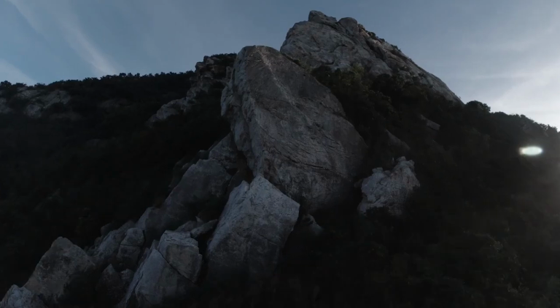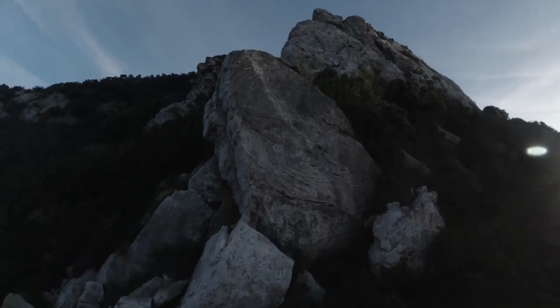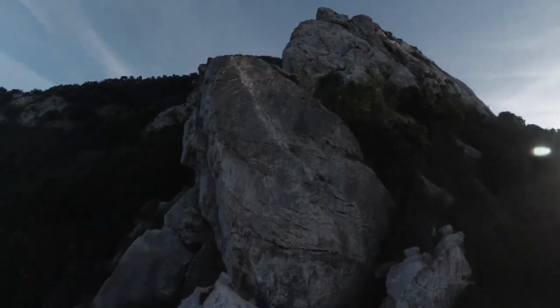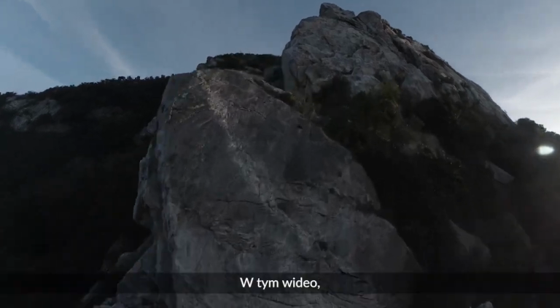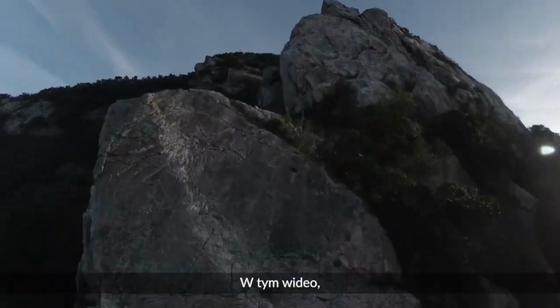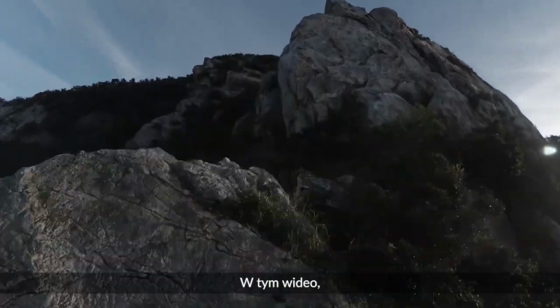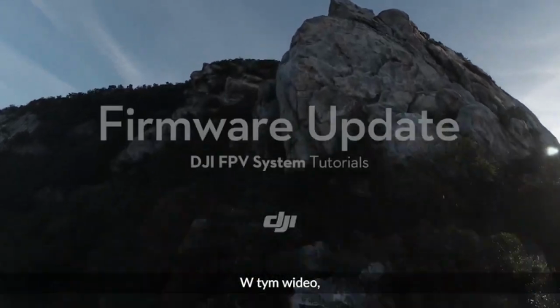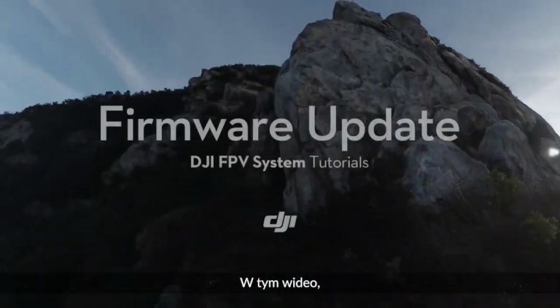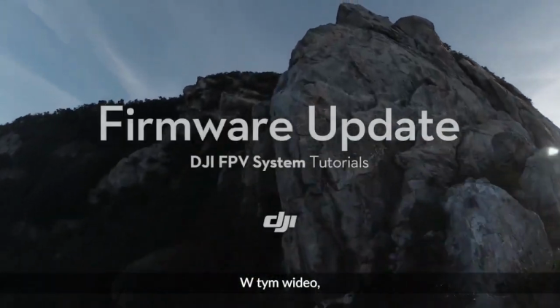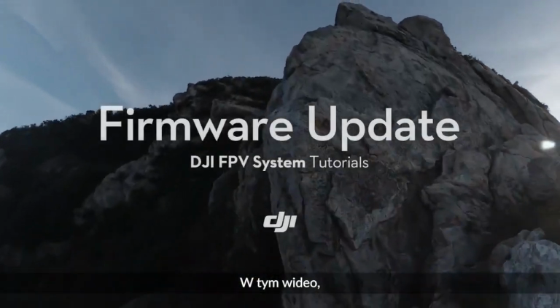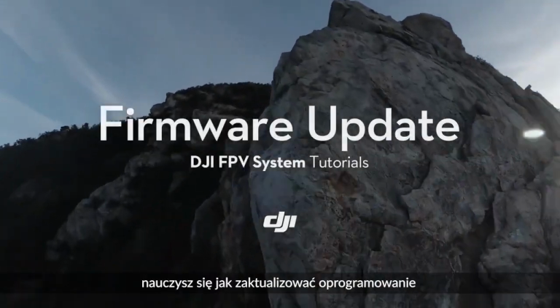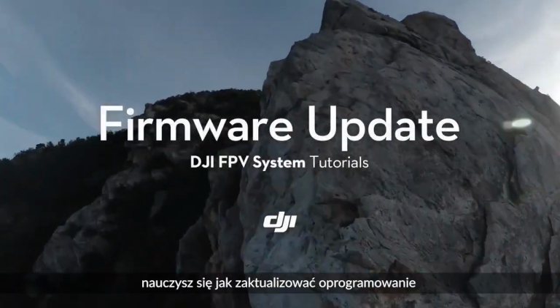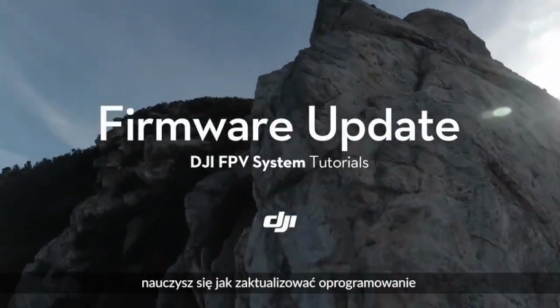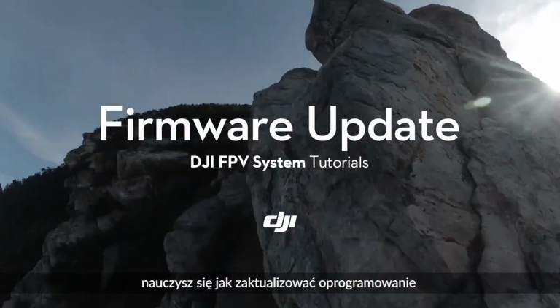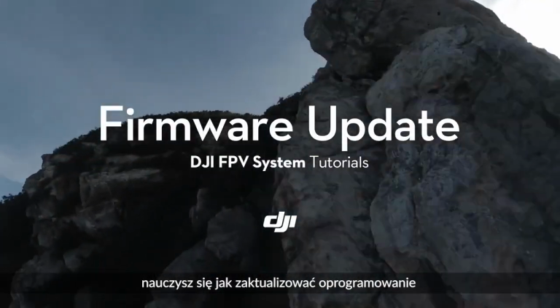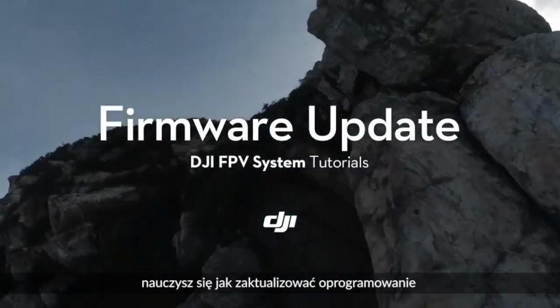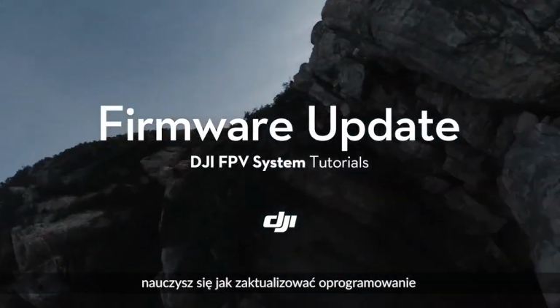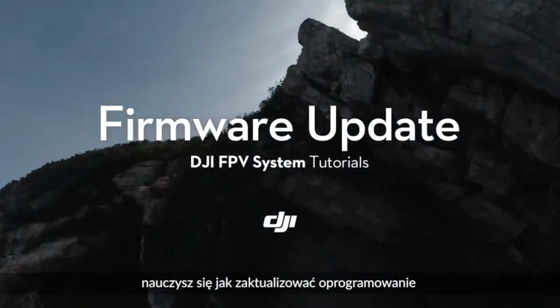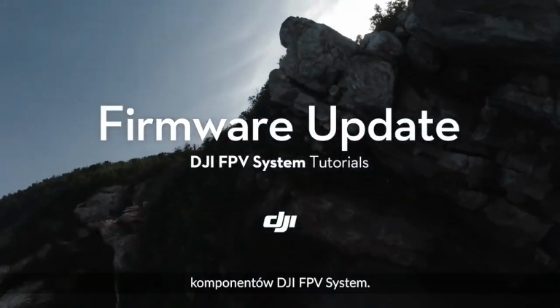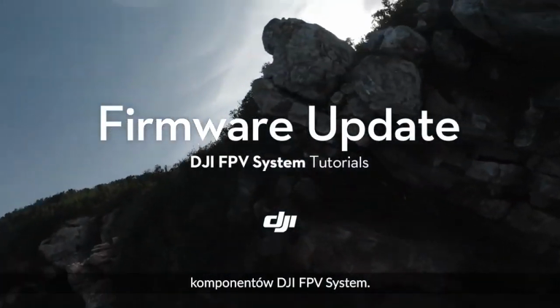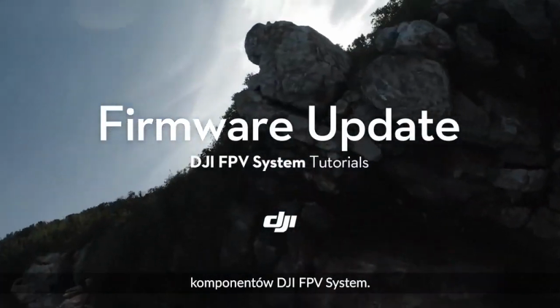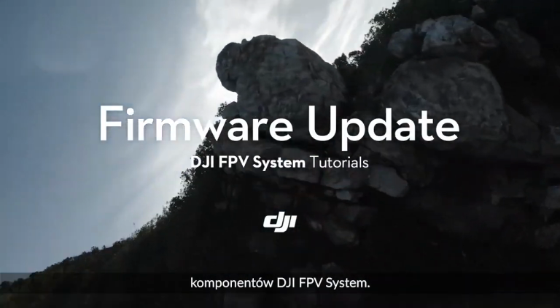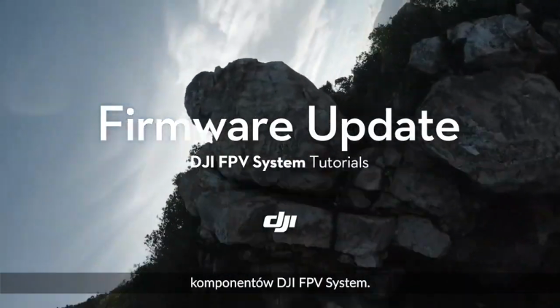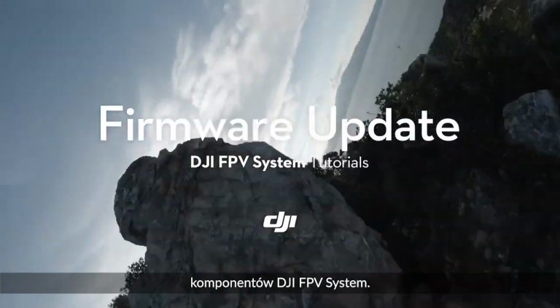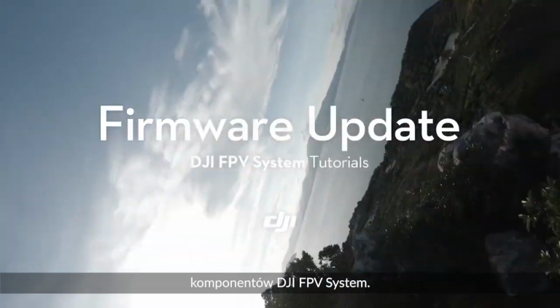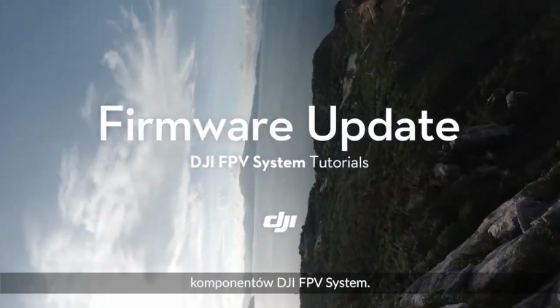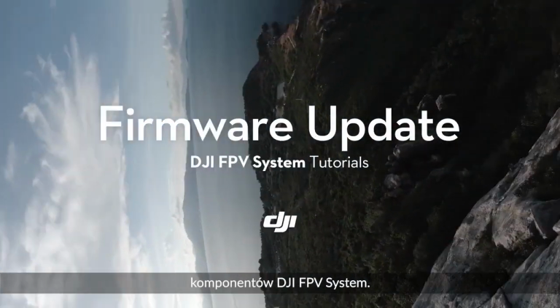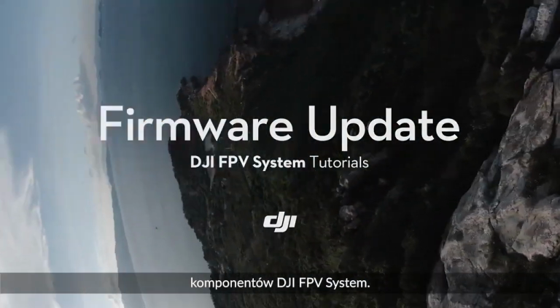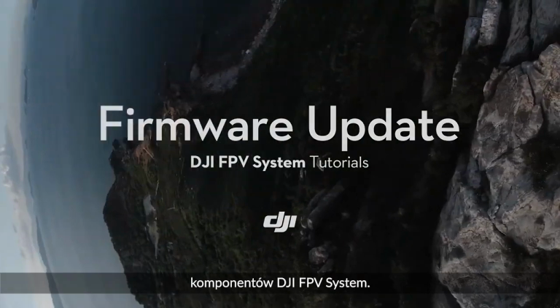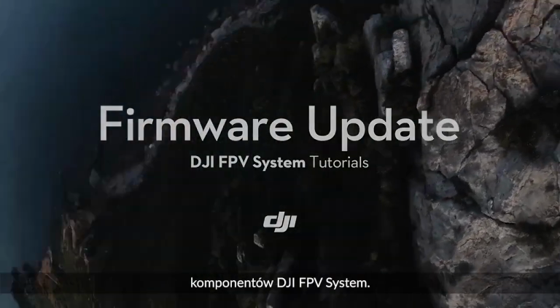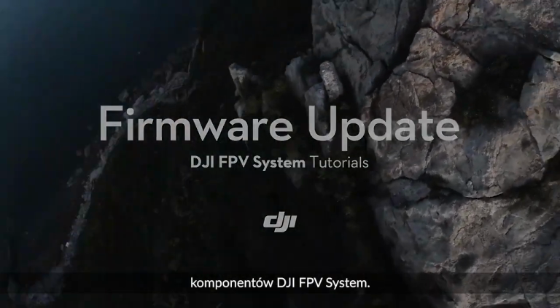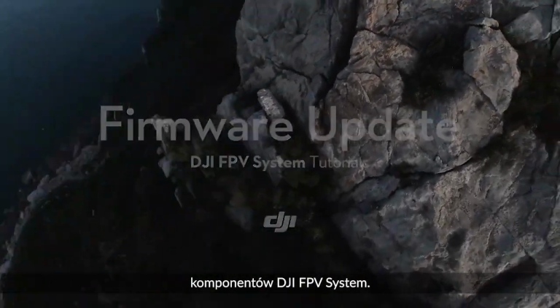In this video, you will learn how to update the firmware for the DJI FPV system components.